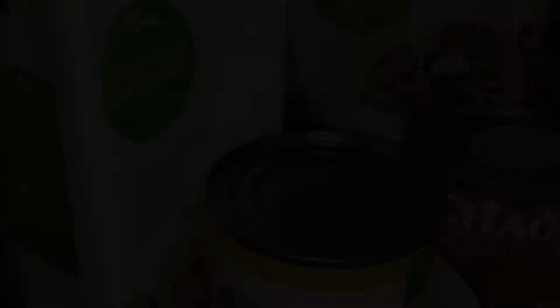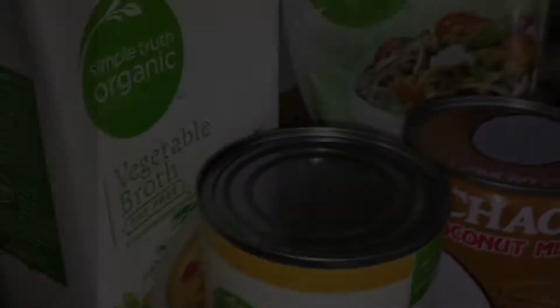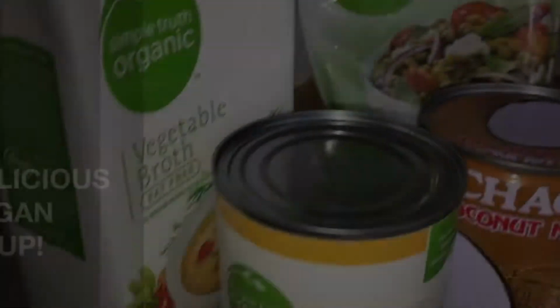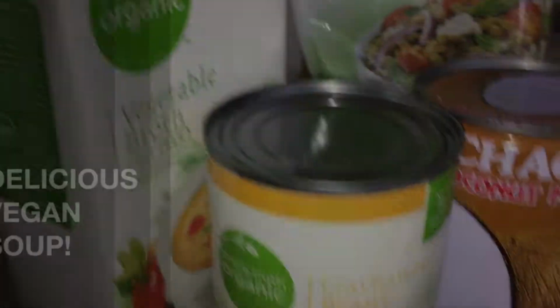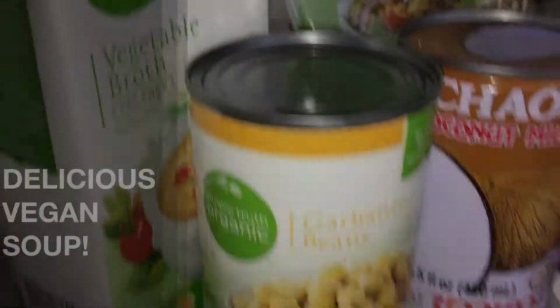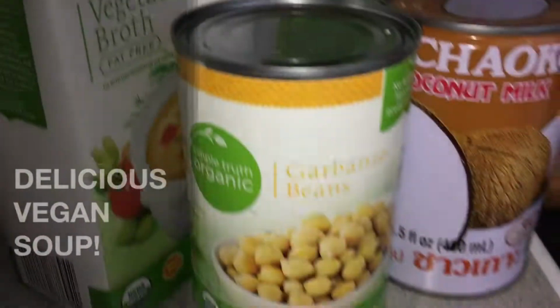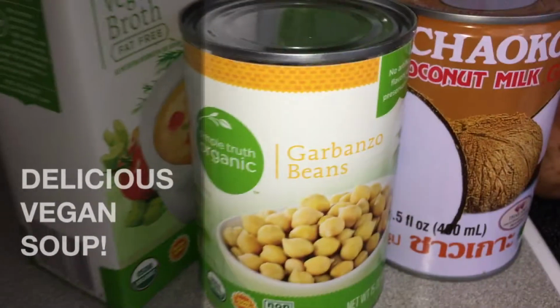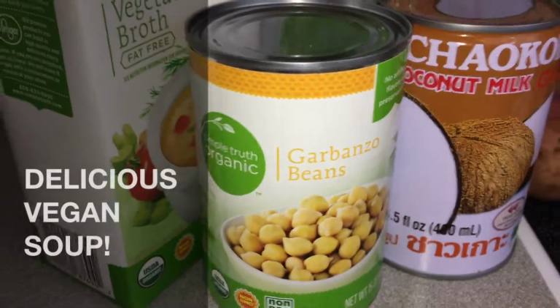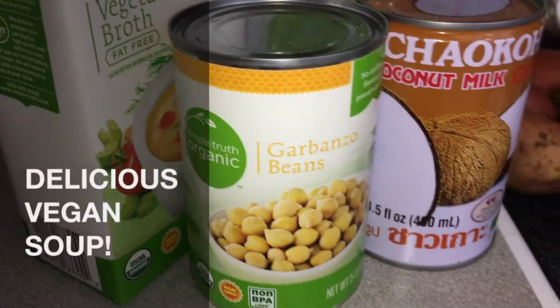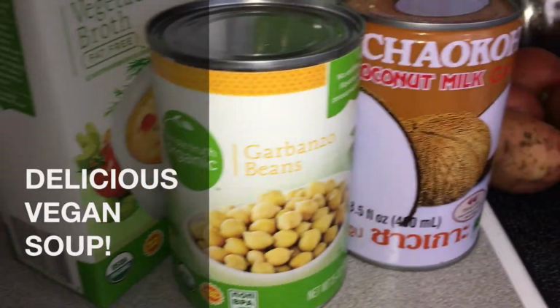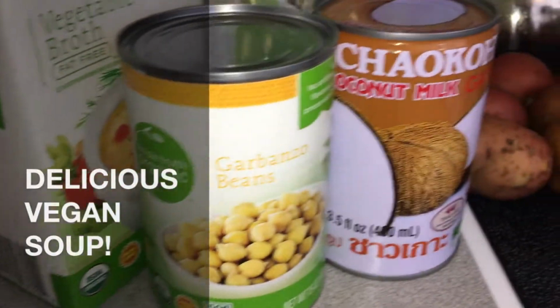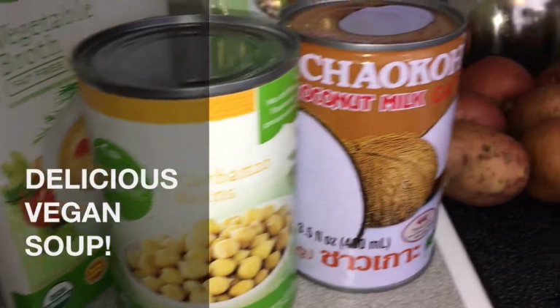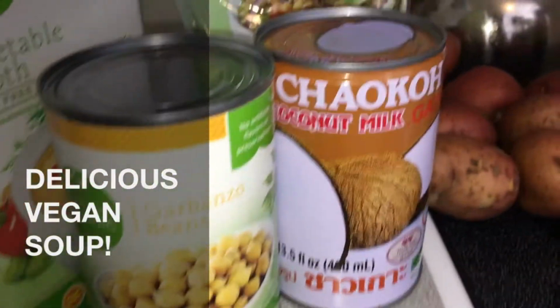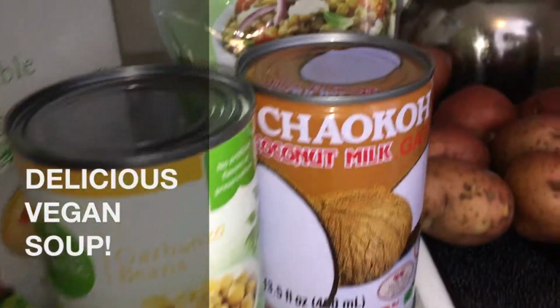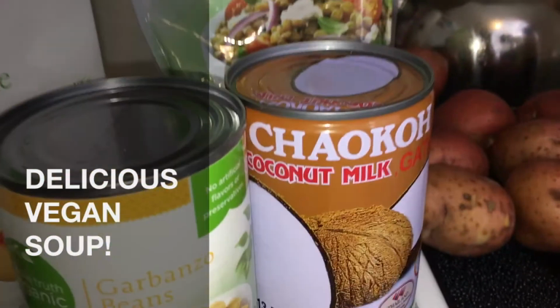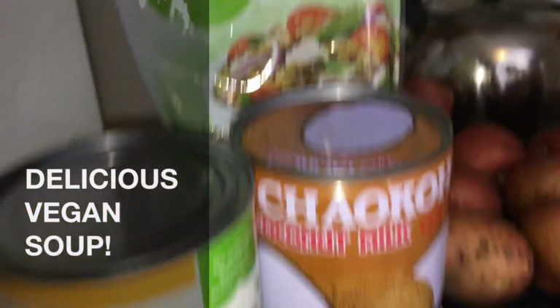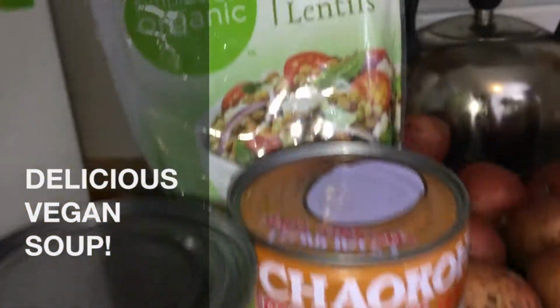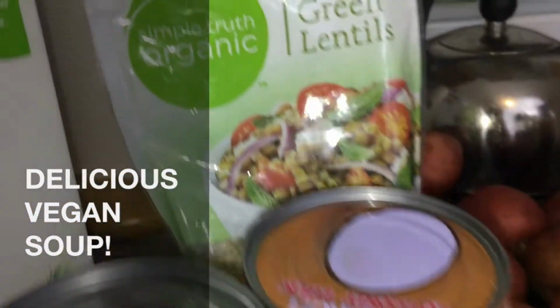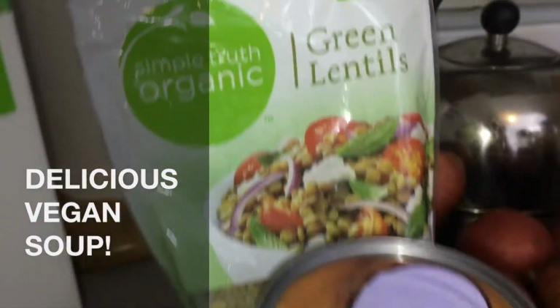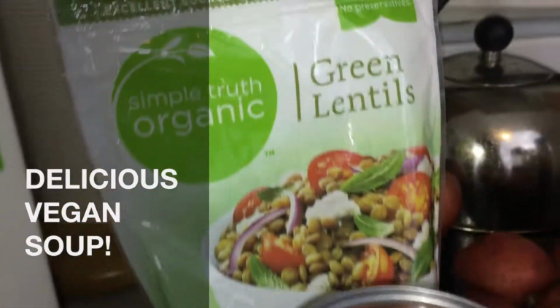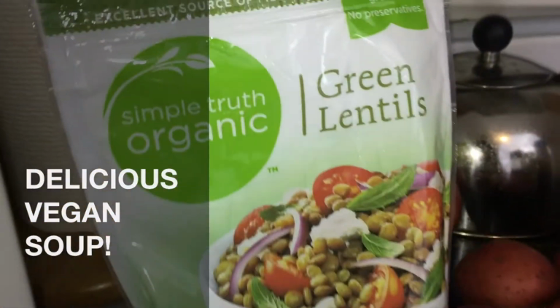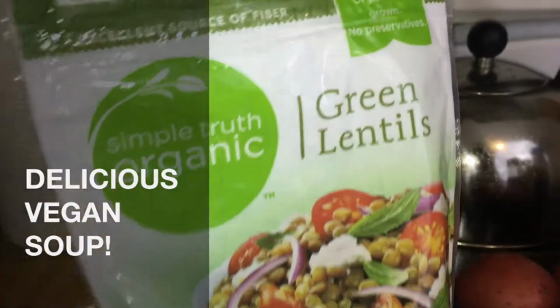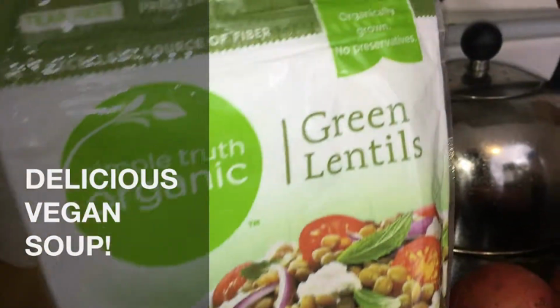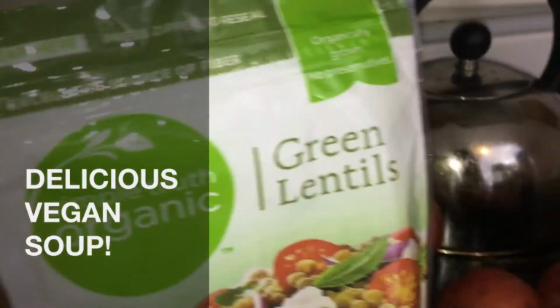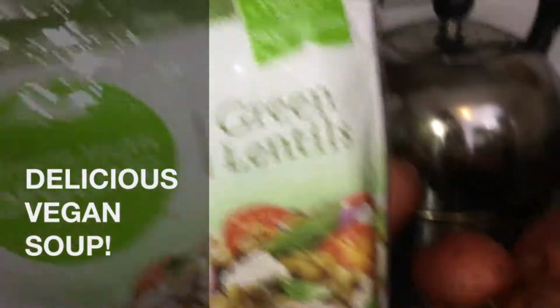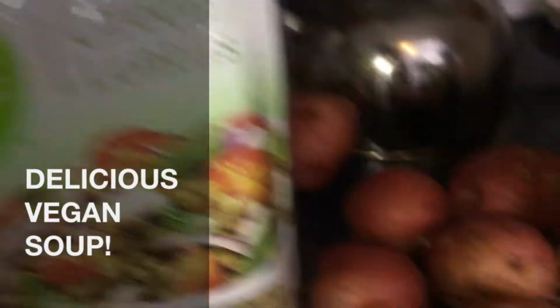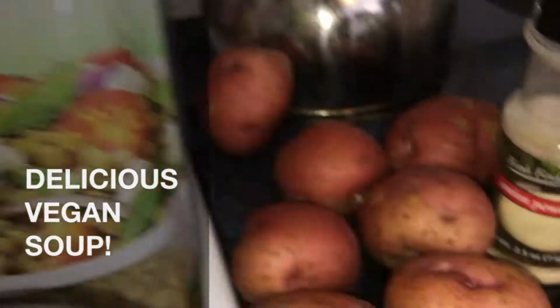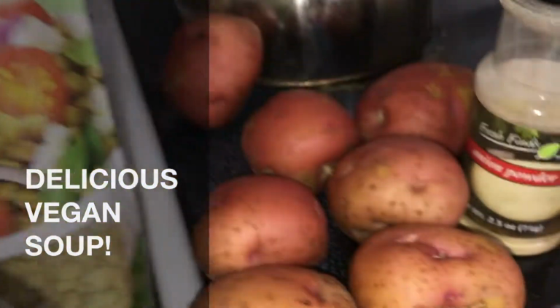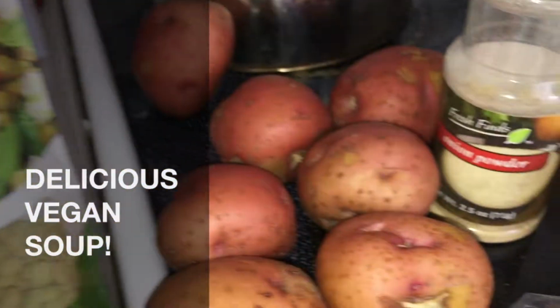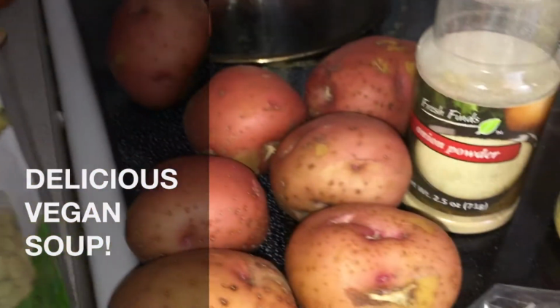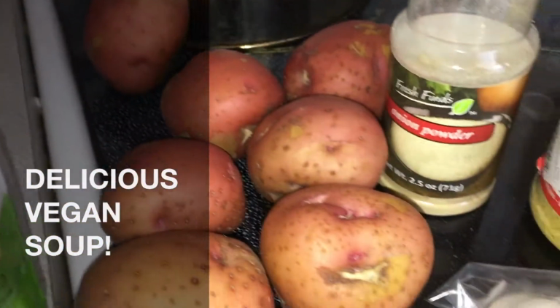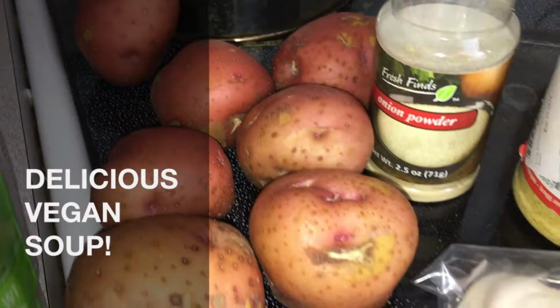What's up chickpeas? Today we're going to make a delicious vegan soup, Zupa inspired.